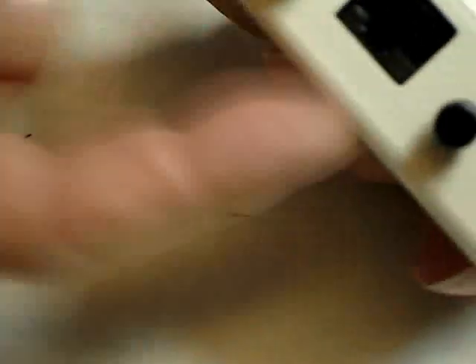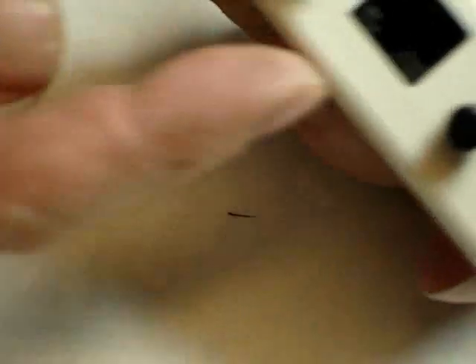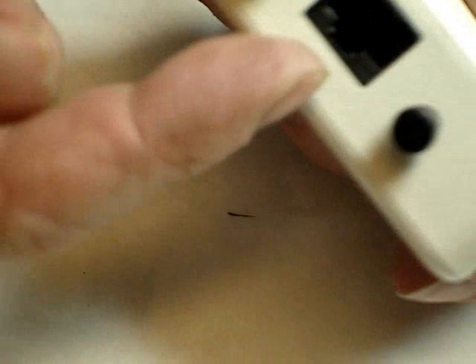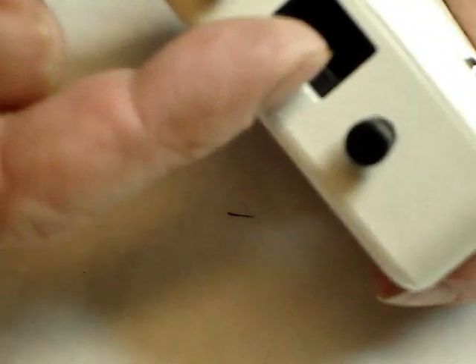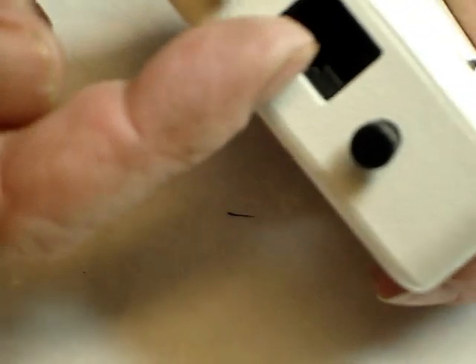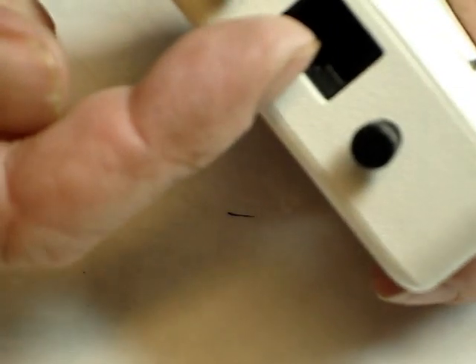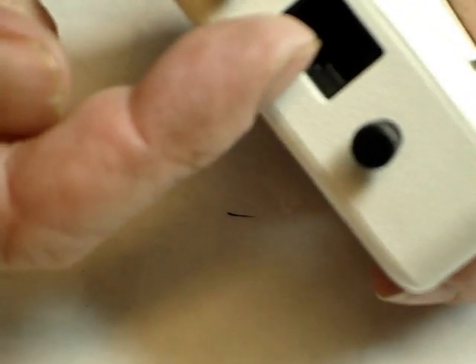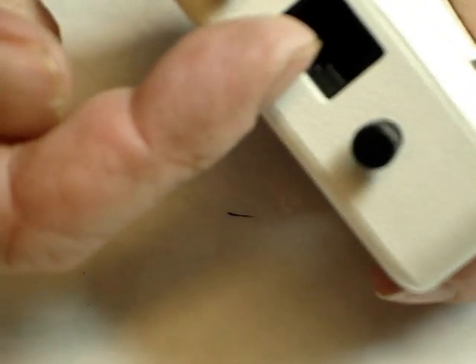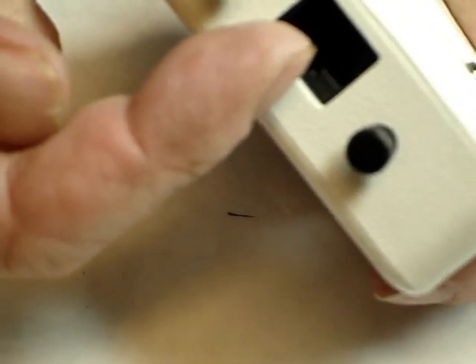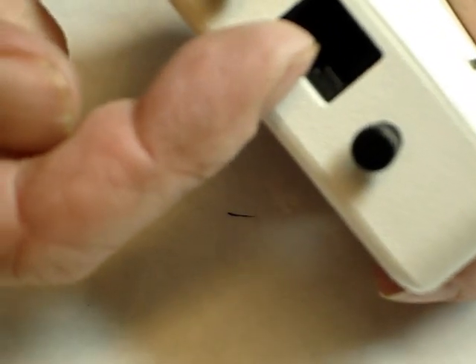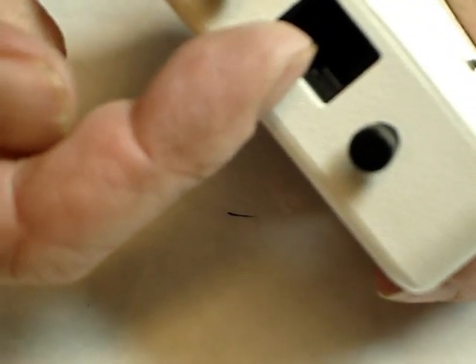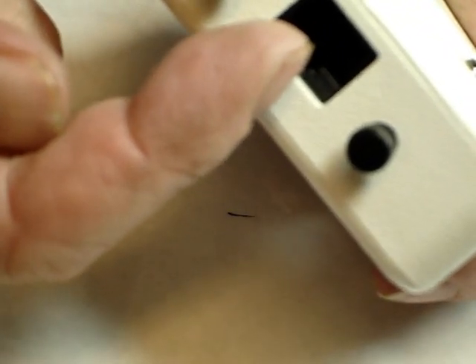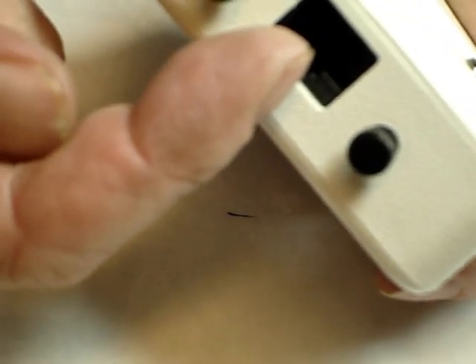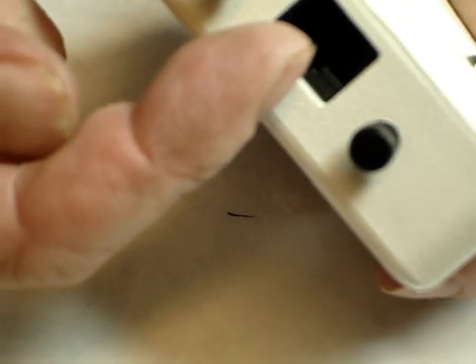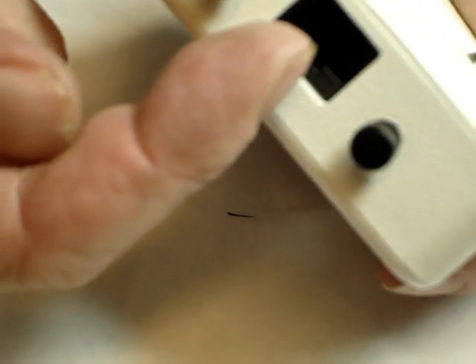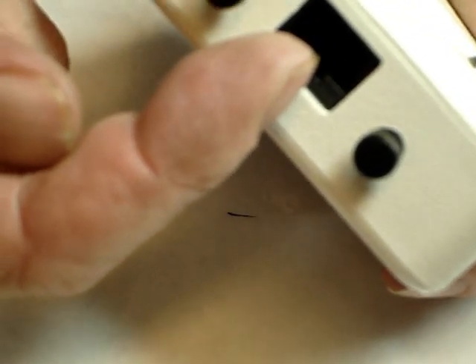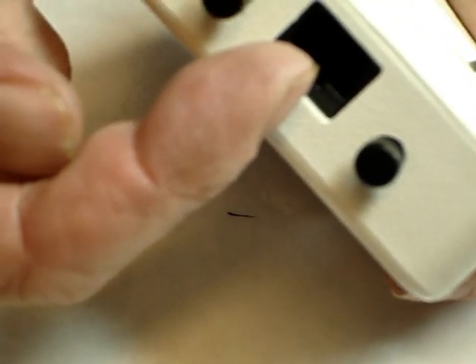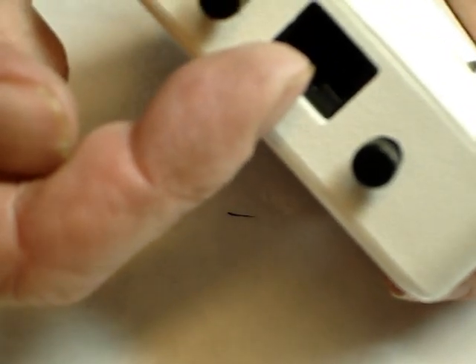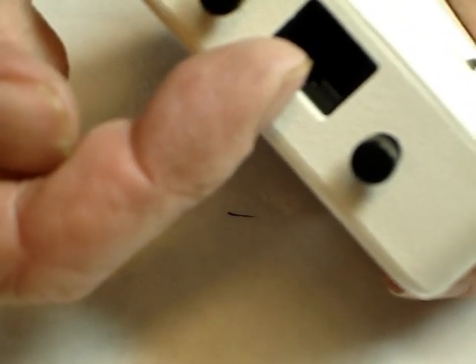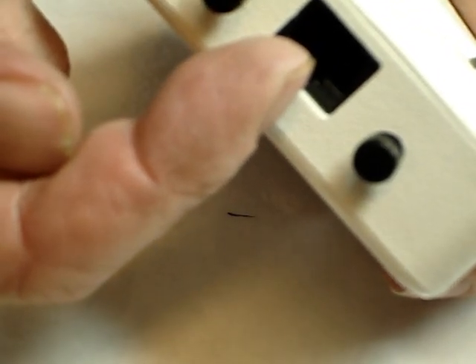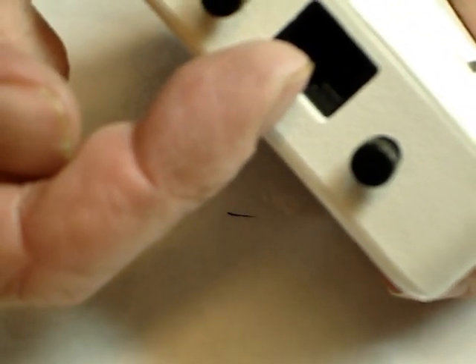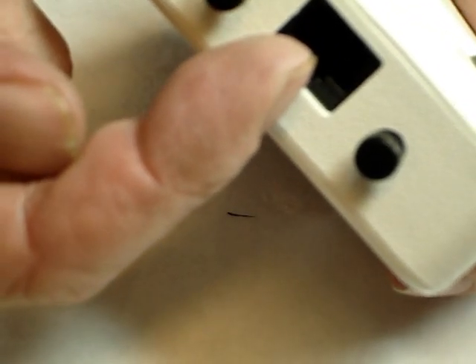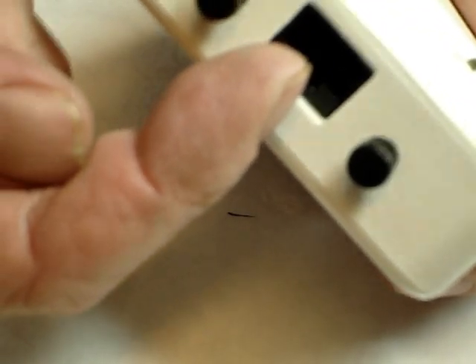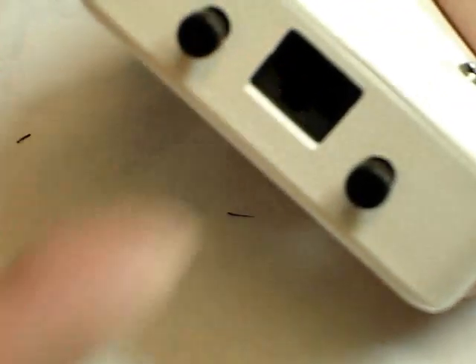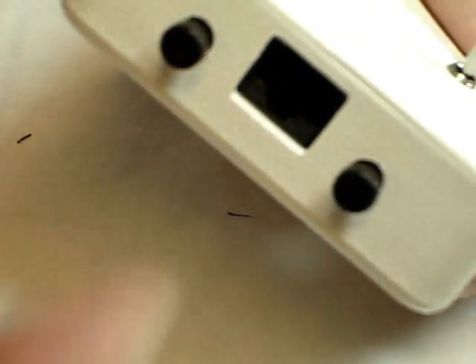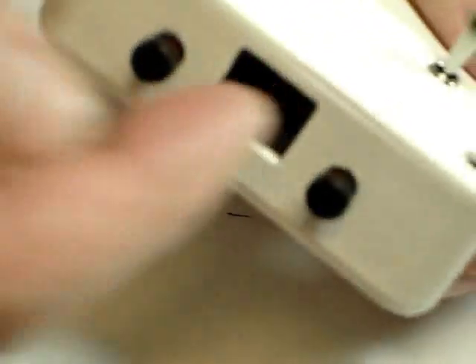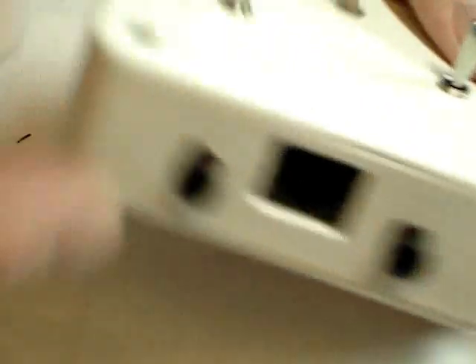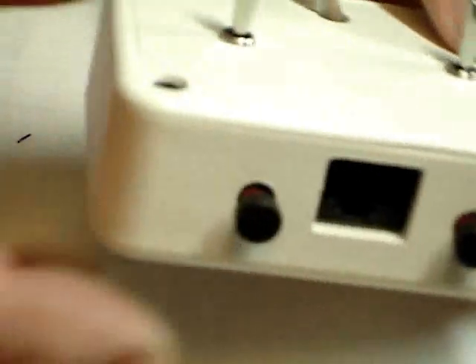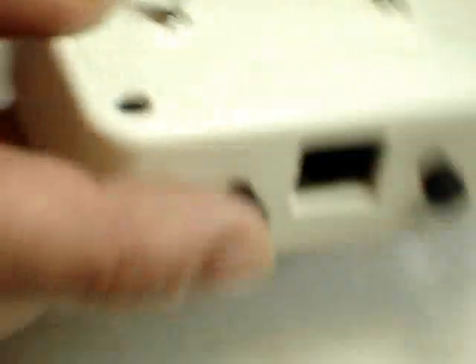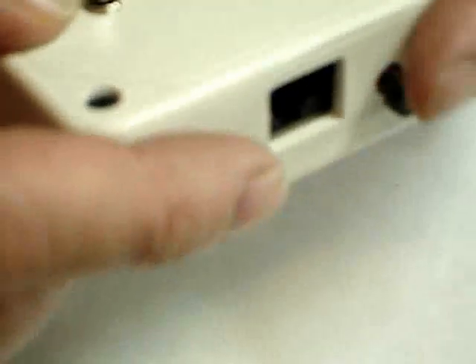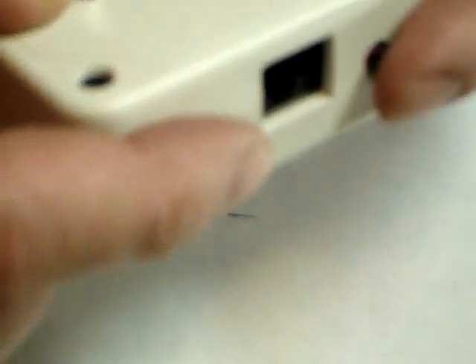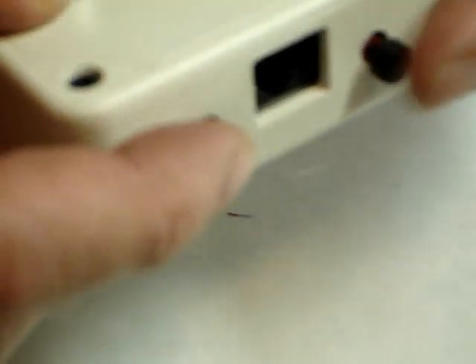Now you're ready to go. Put the RJ45 connector on your tether, plug it in, and then you're ready.